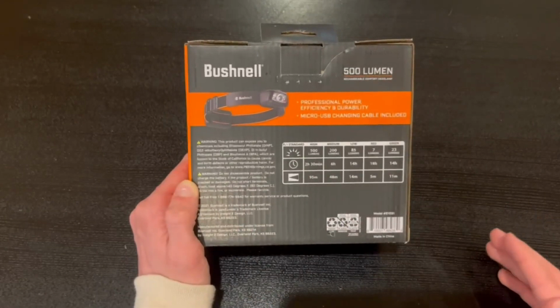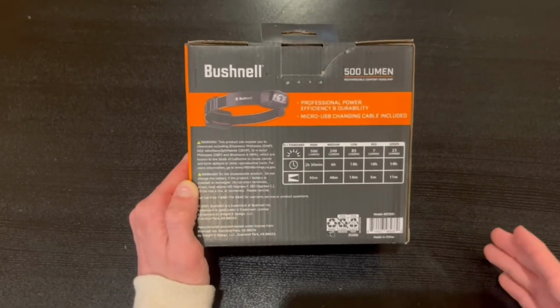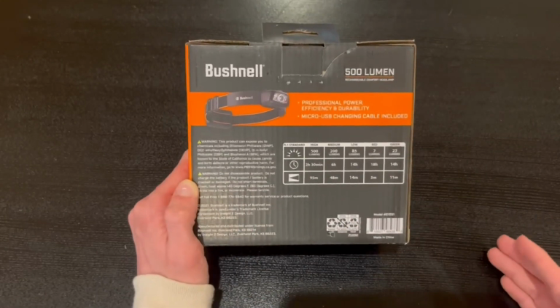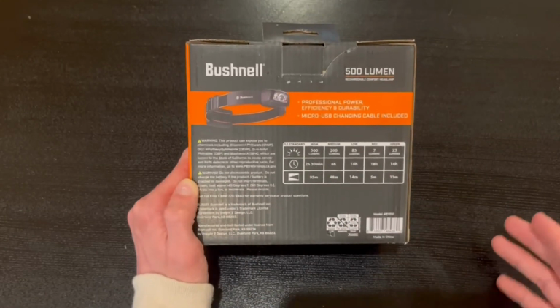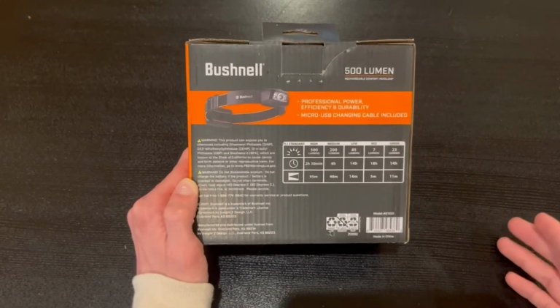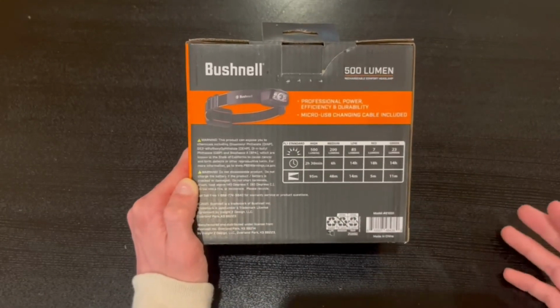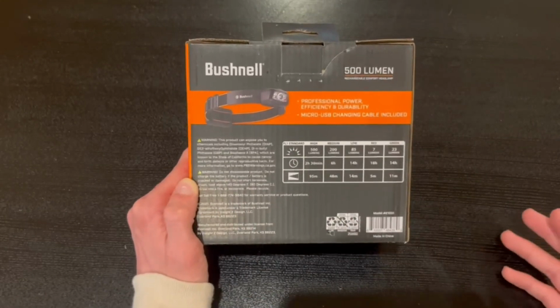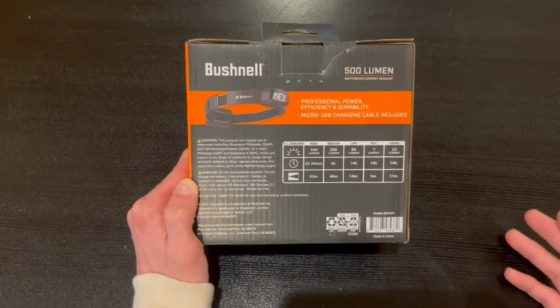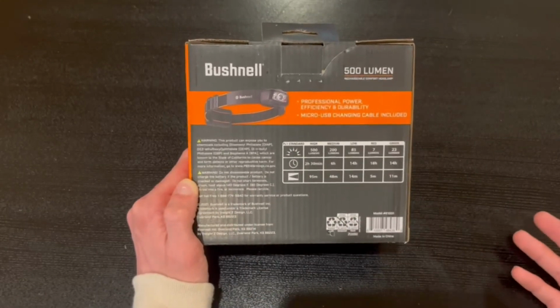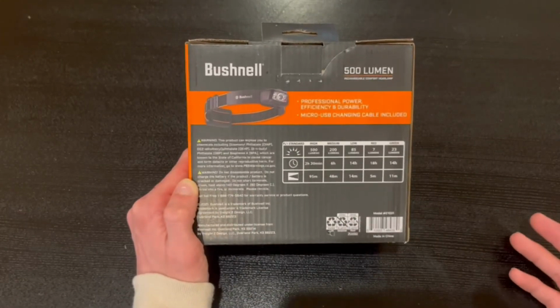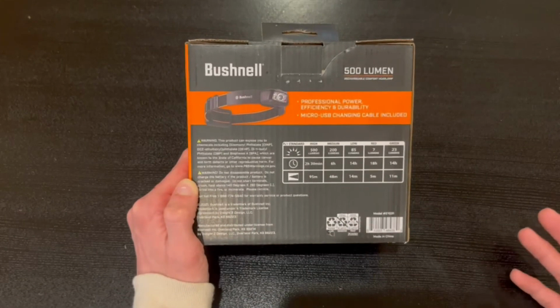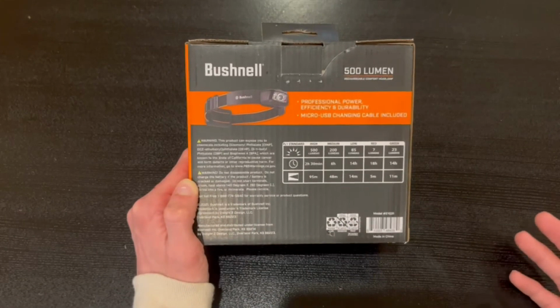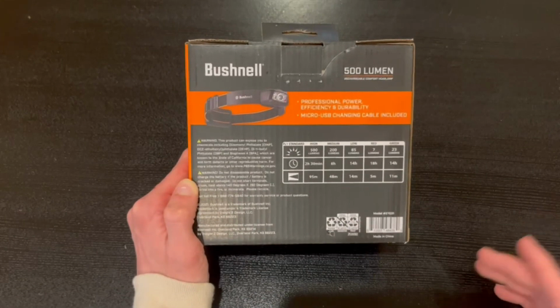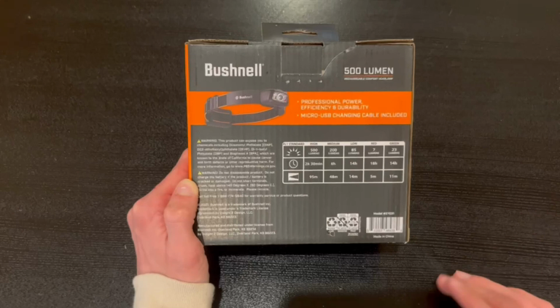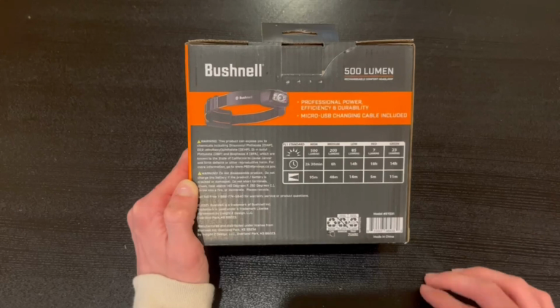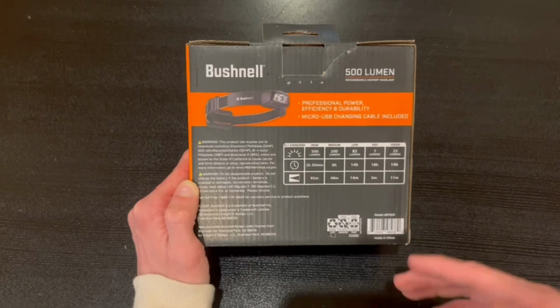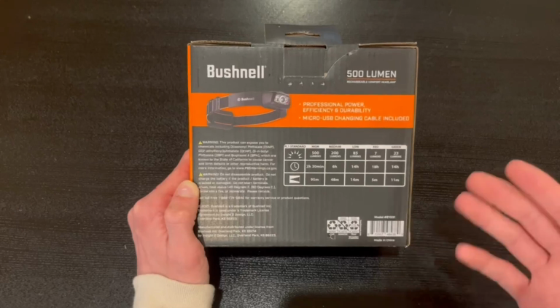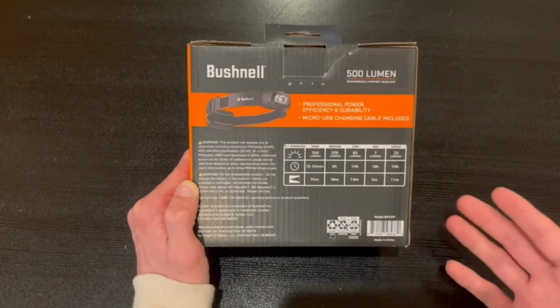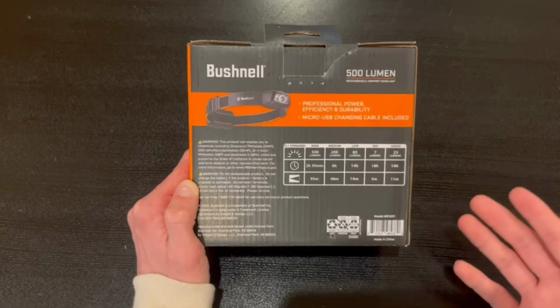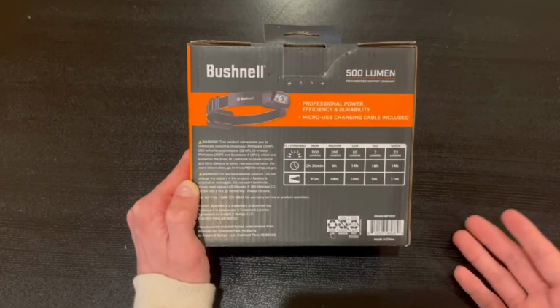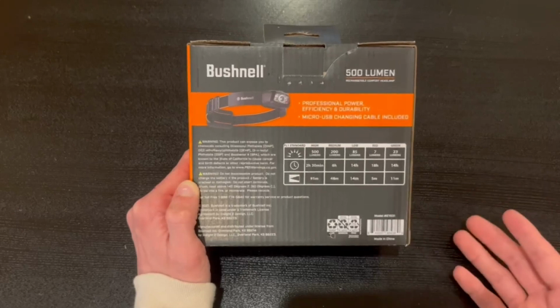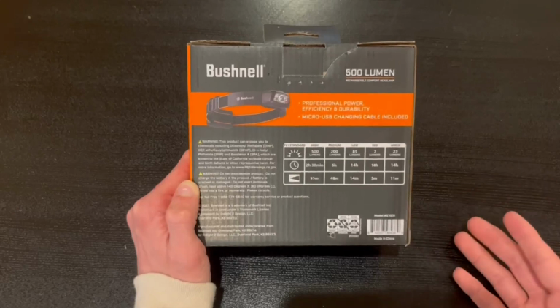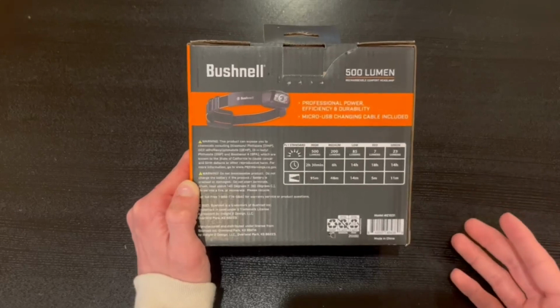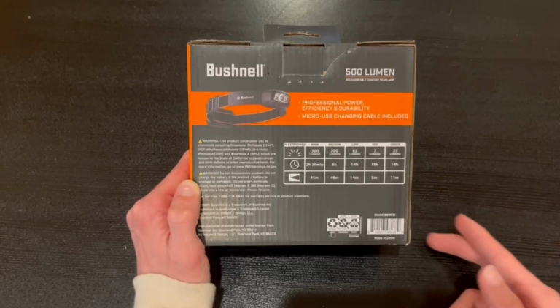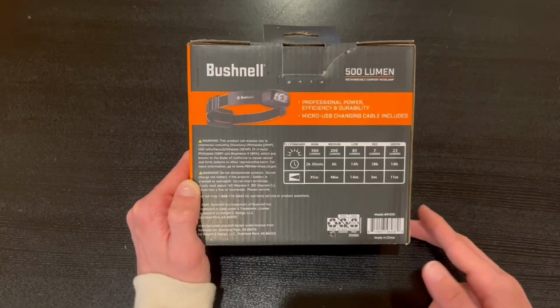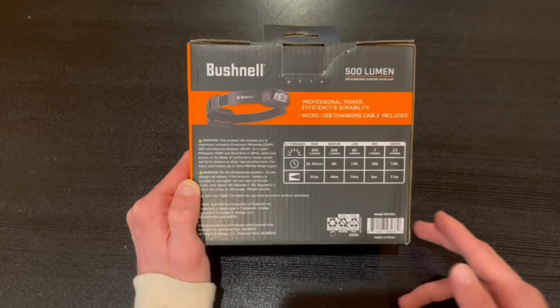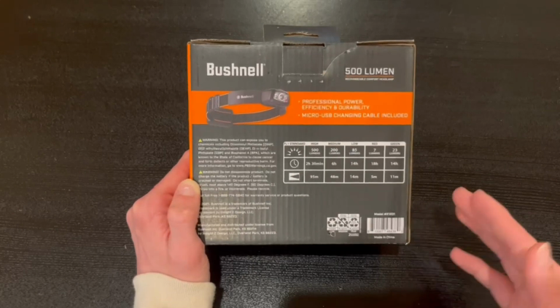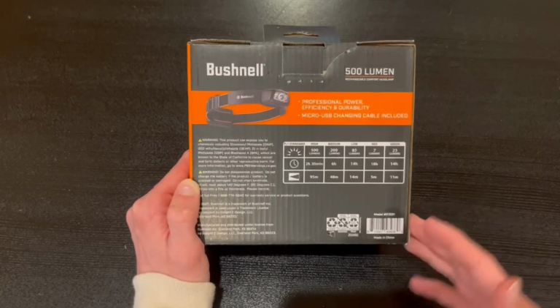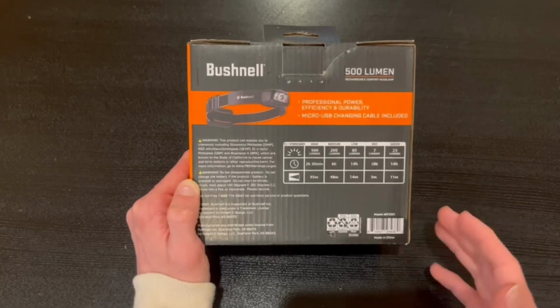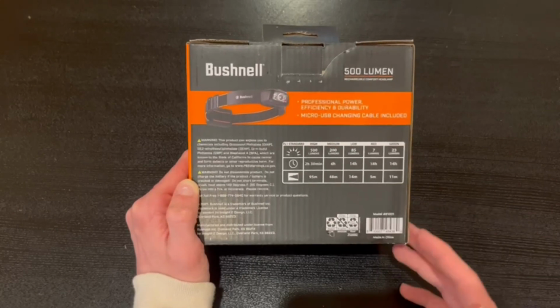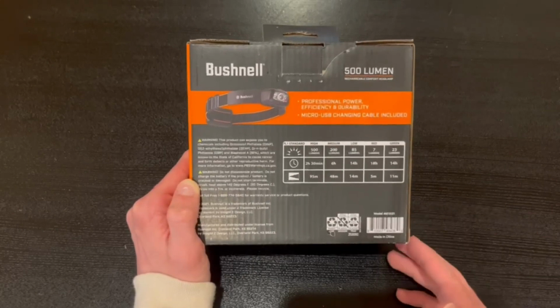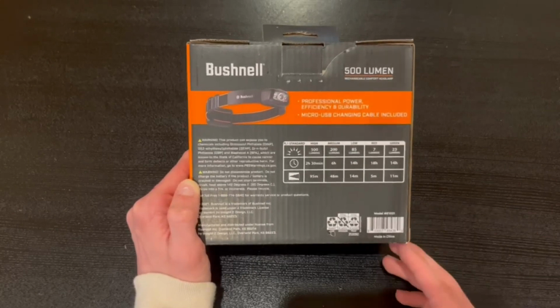It also highlights professional power efficiency and durability, and a micro USB charging cable is included inside the box.